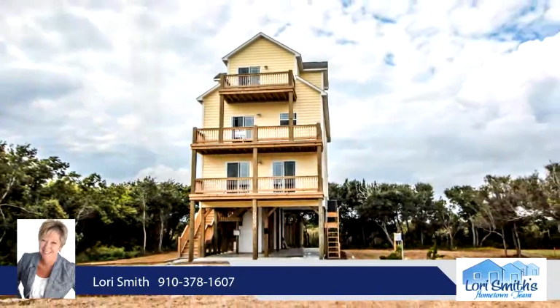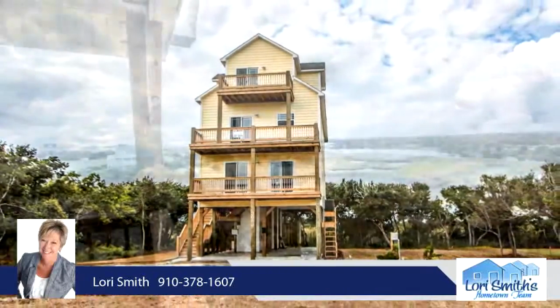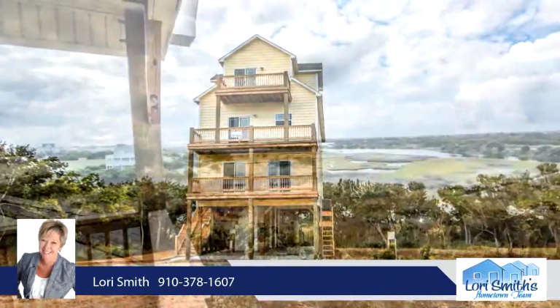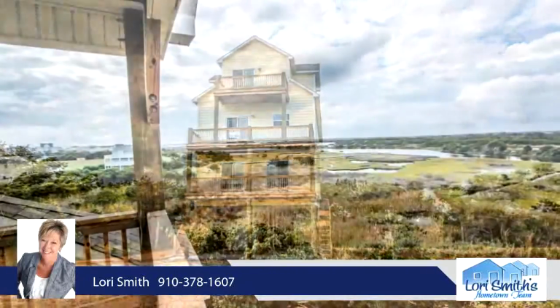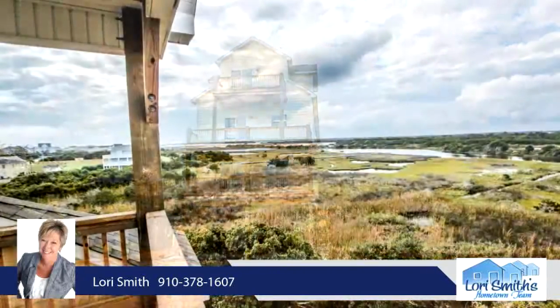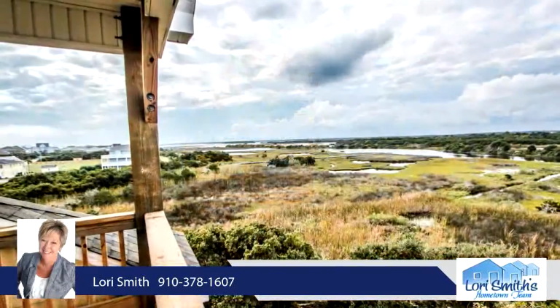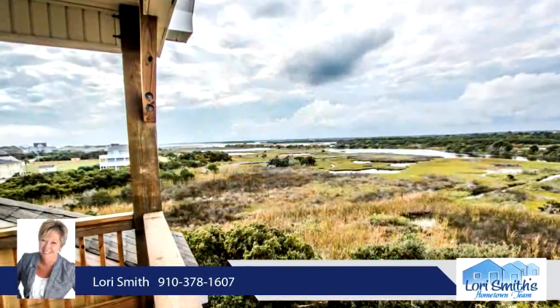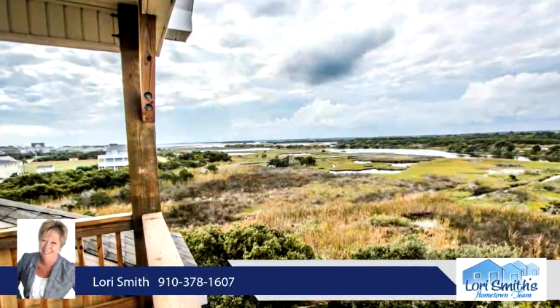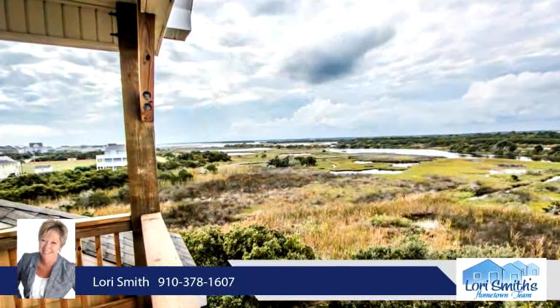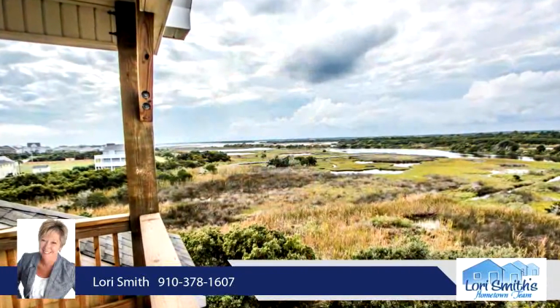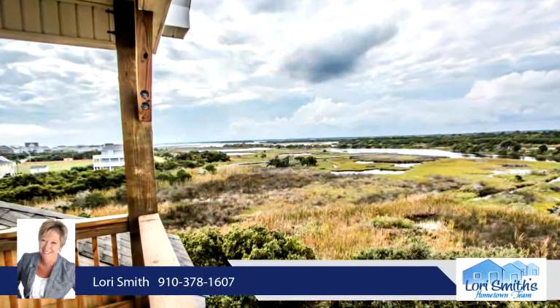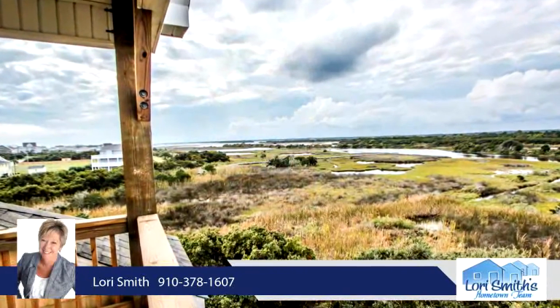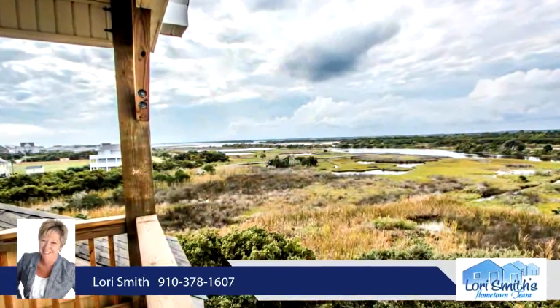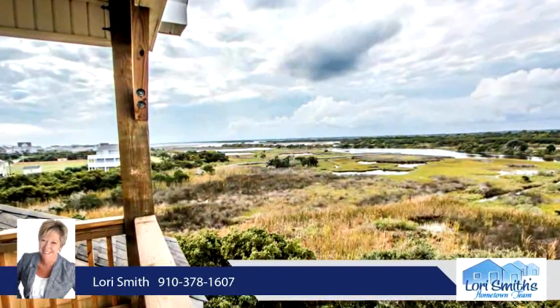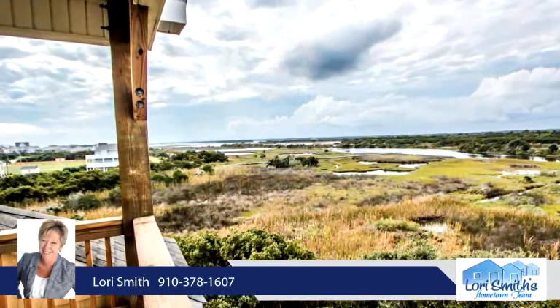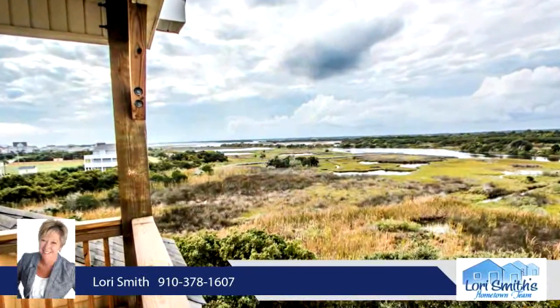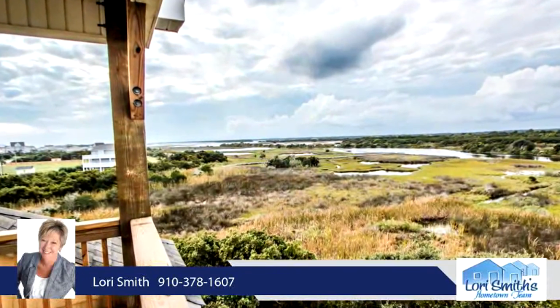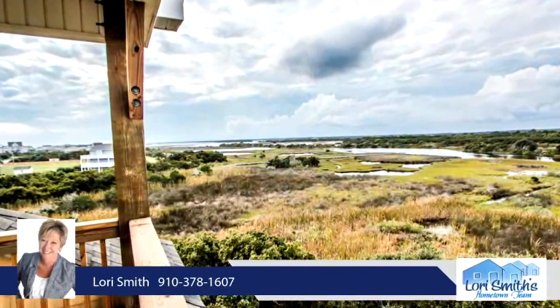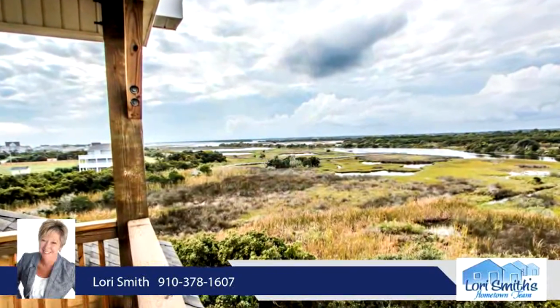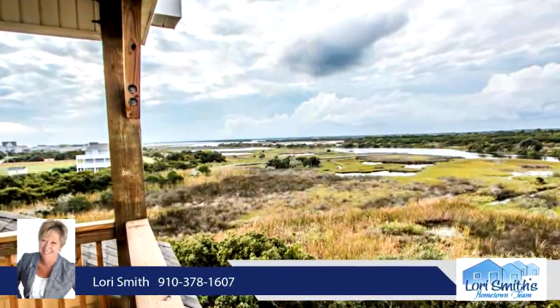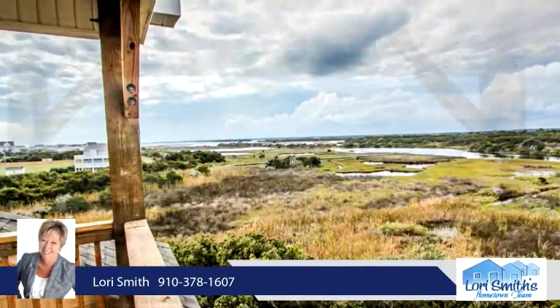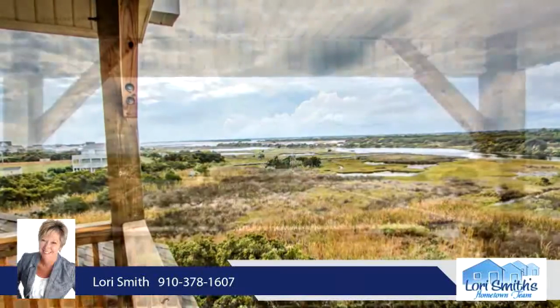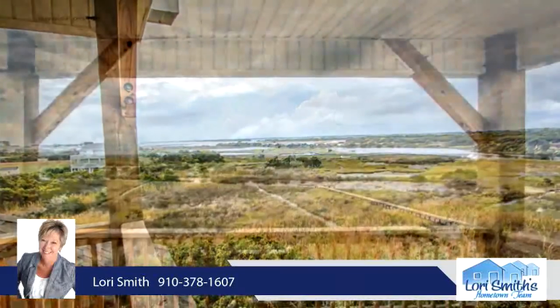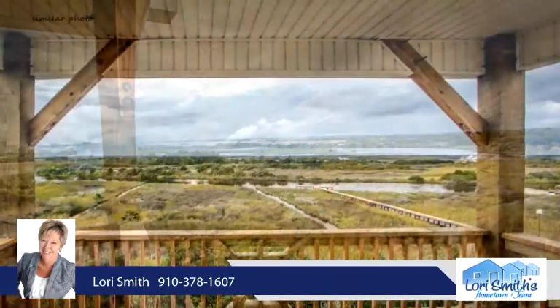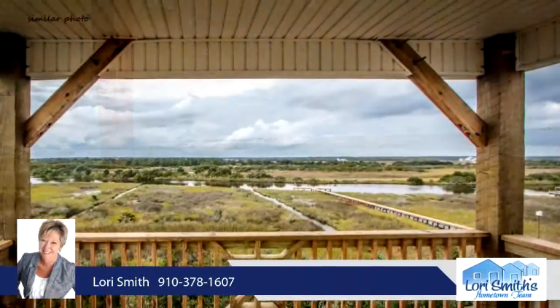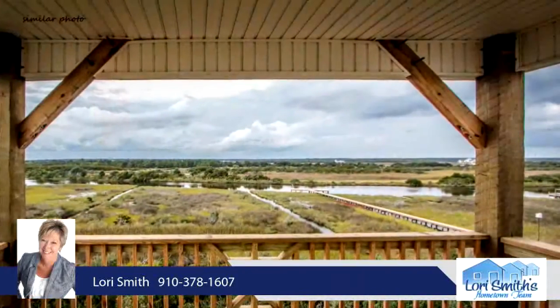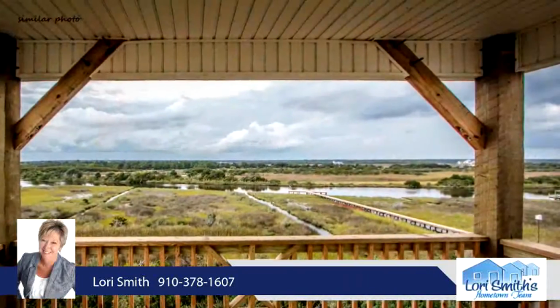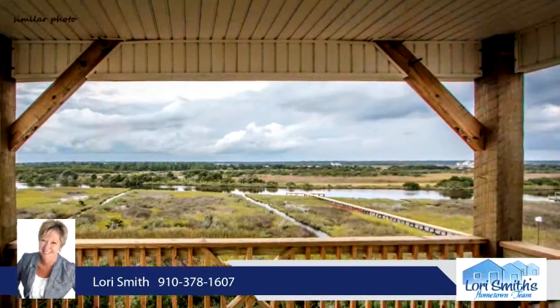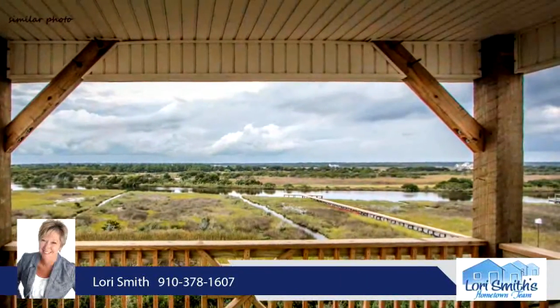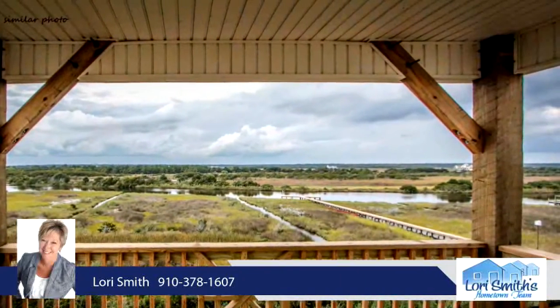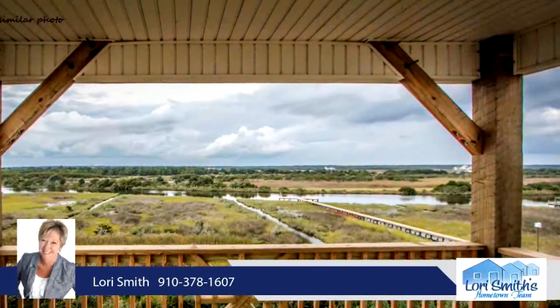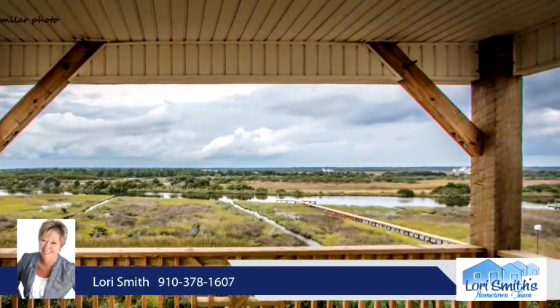The second floor is the primary living area with an open living room, dining room, kitchen with pantry, and a half bath.